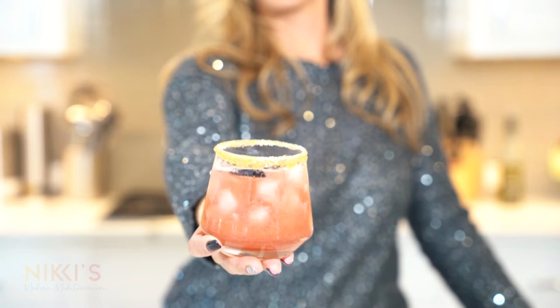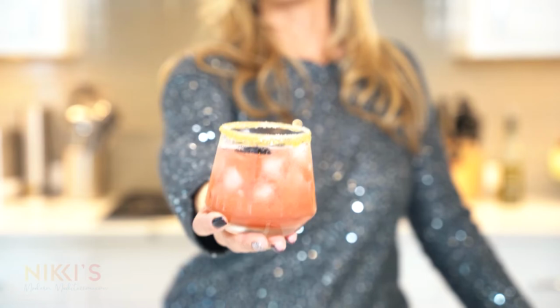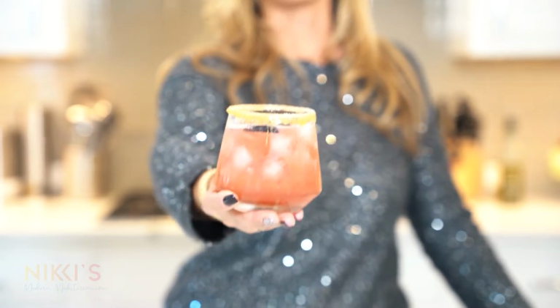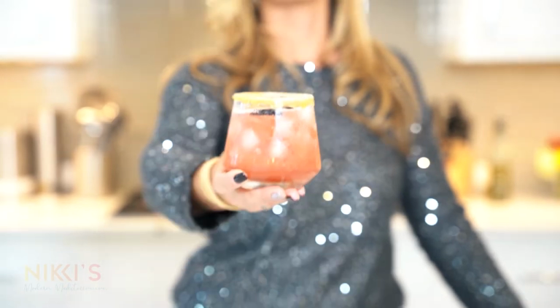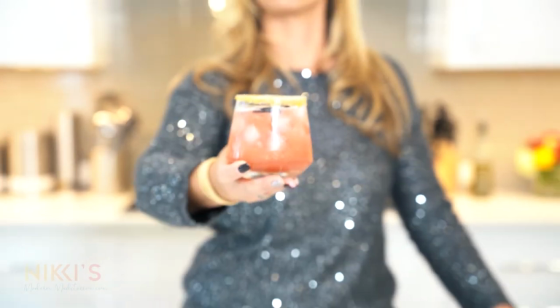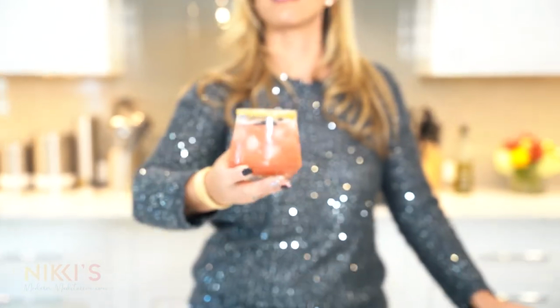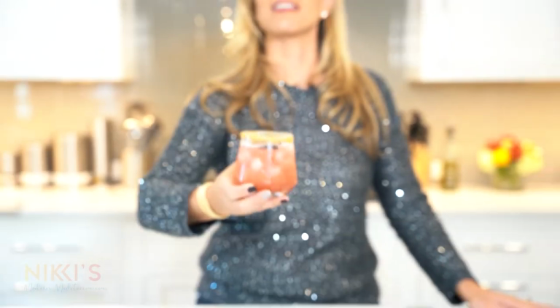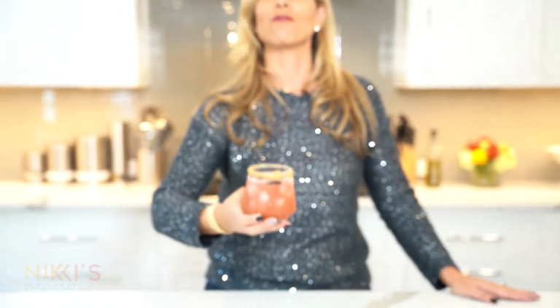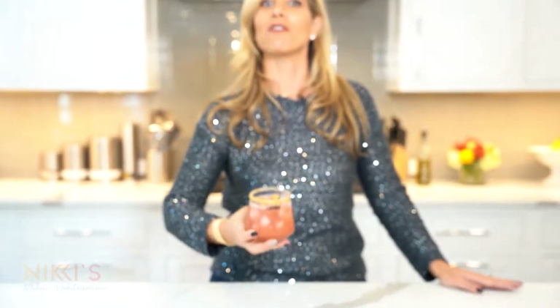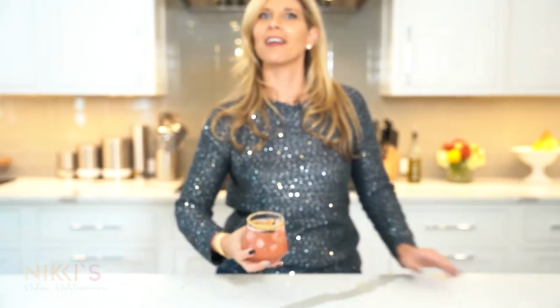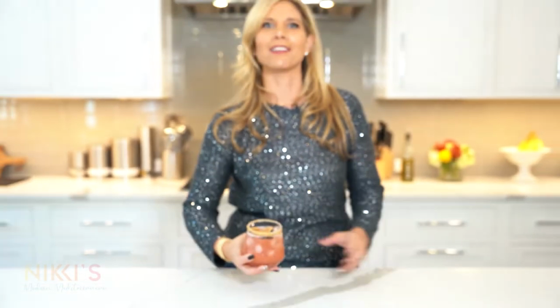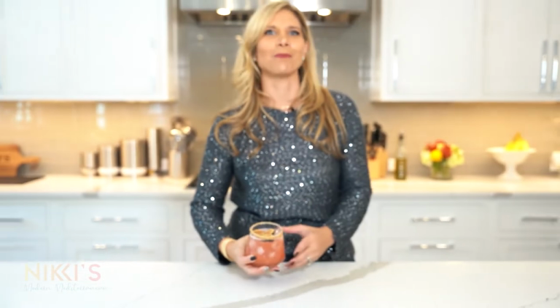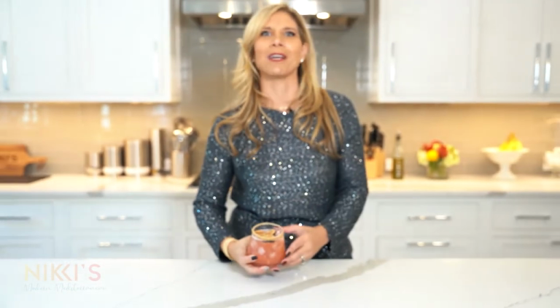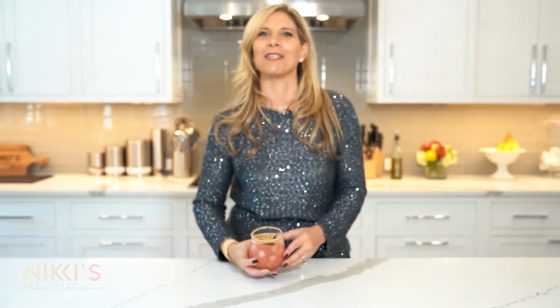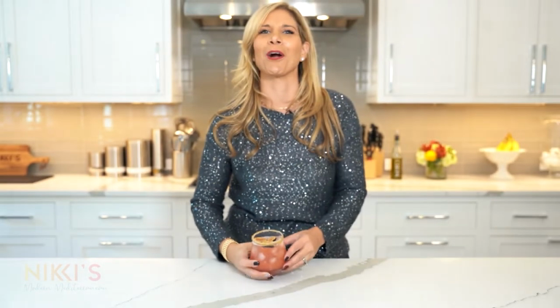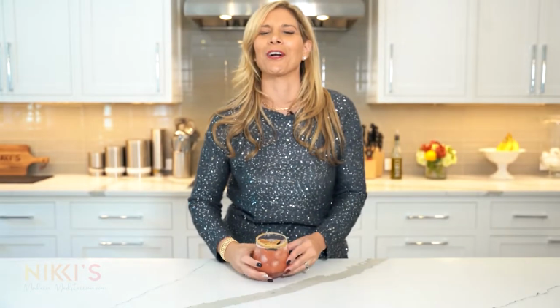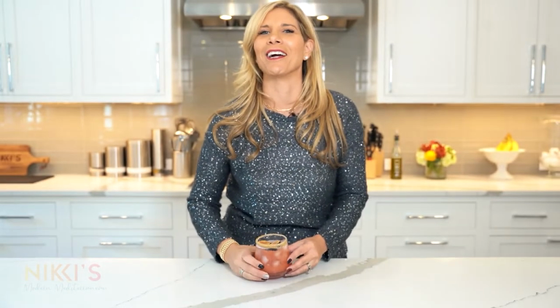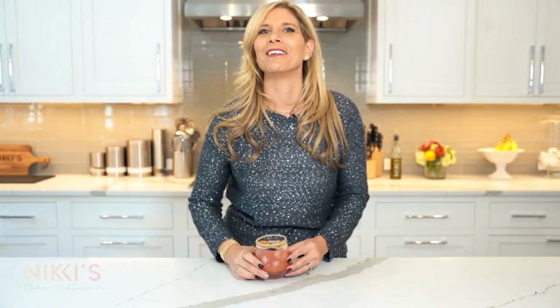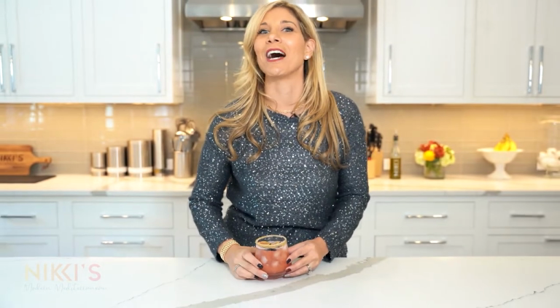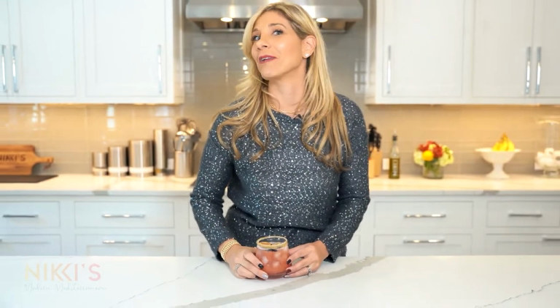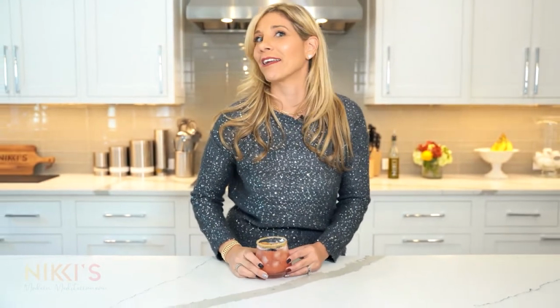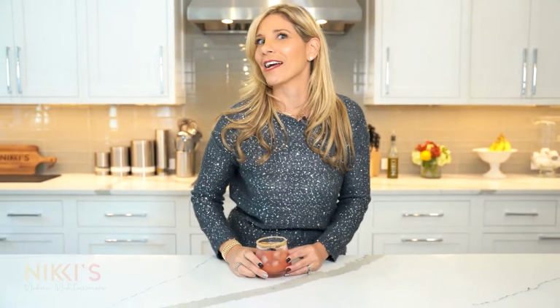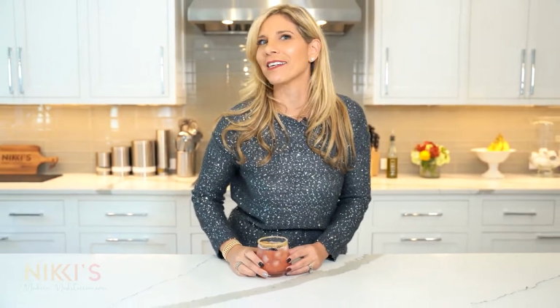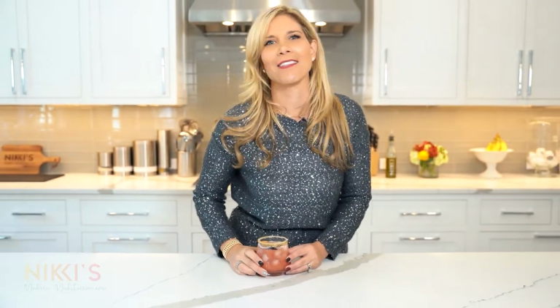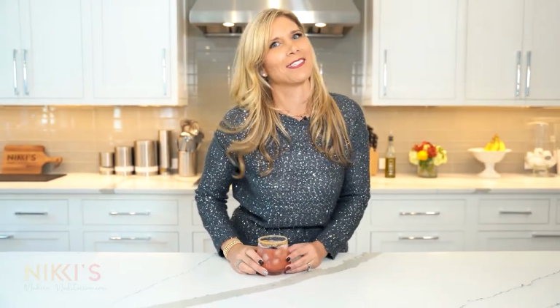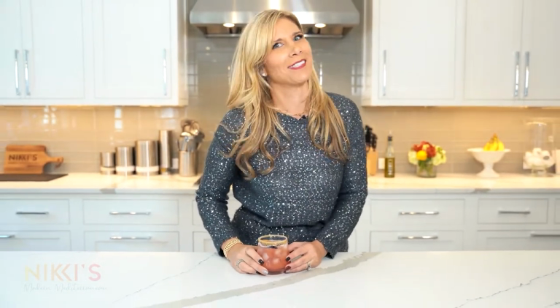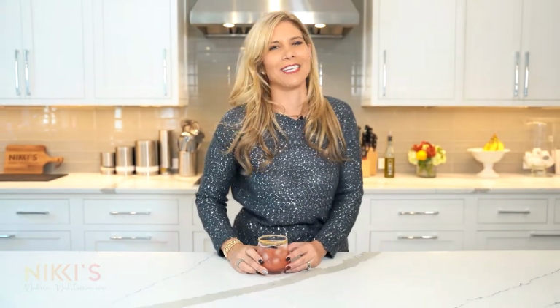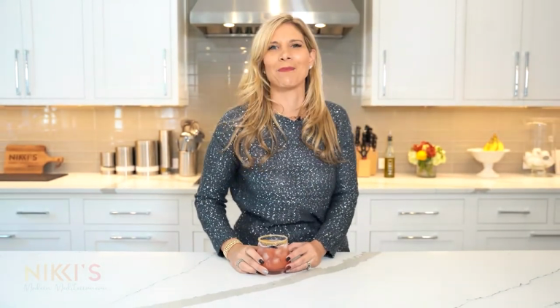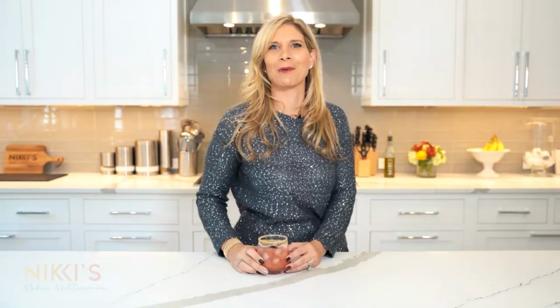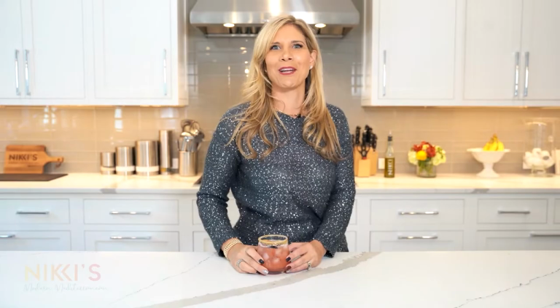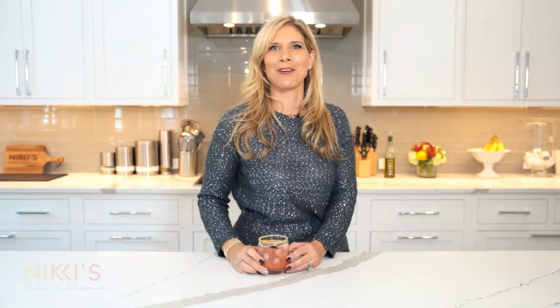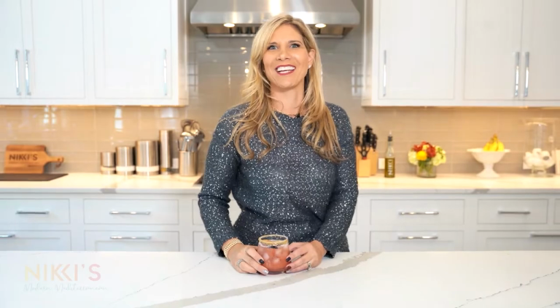Today we're going to make this fig spicy margarita. I'm Nikki Gluckis and this is Nikki's Modern Mediterranean.